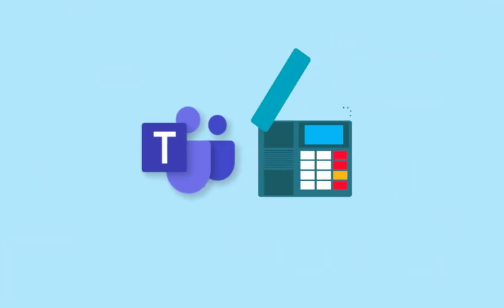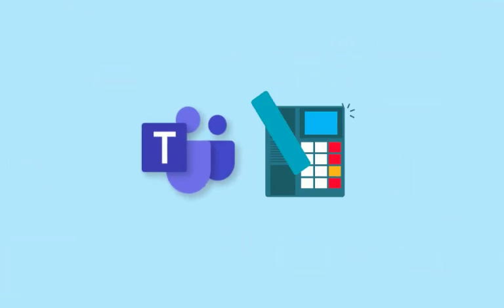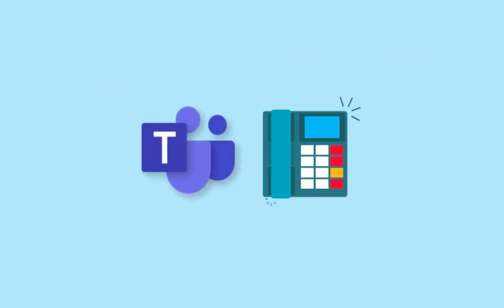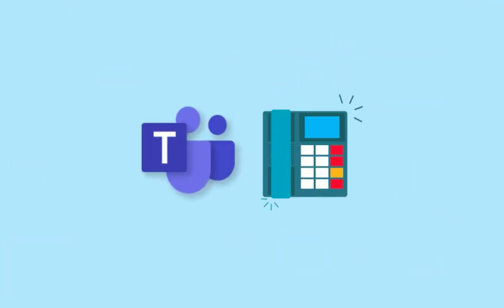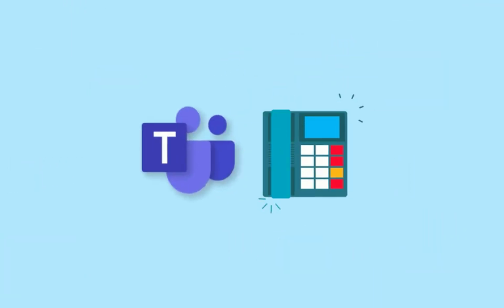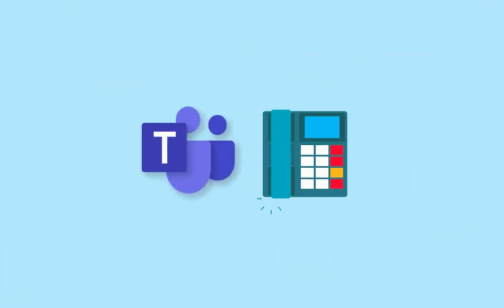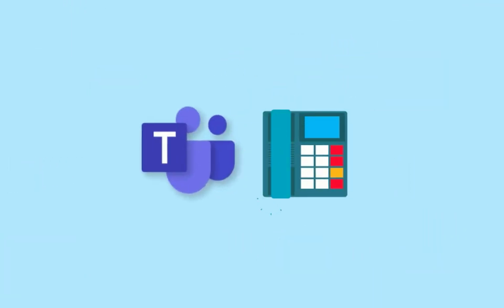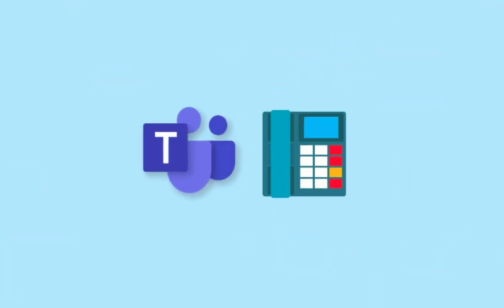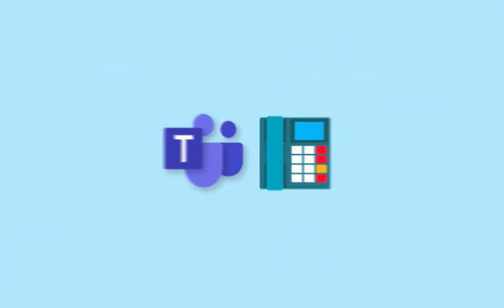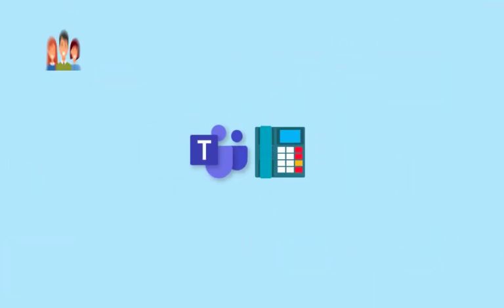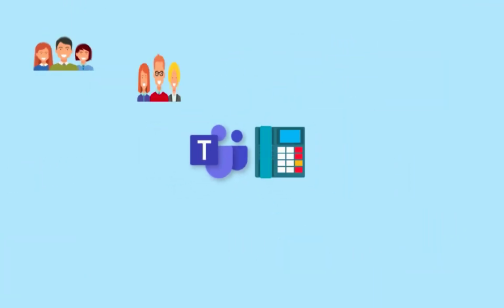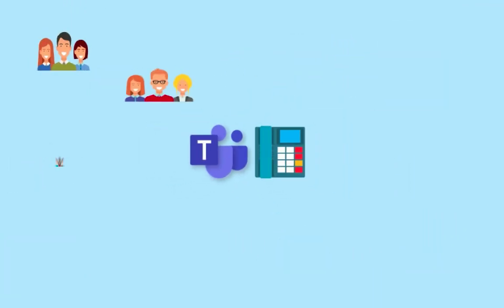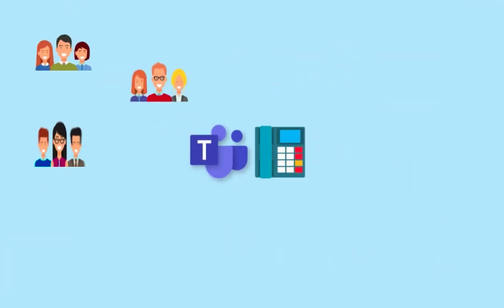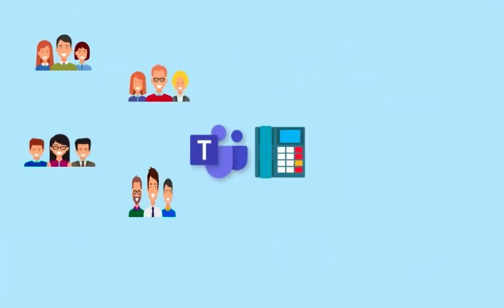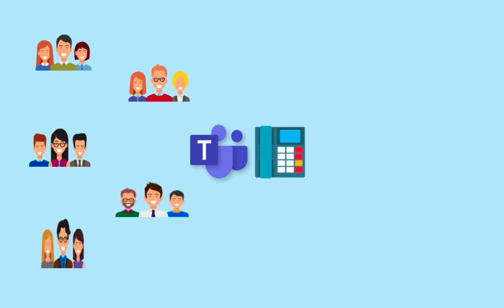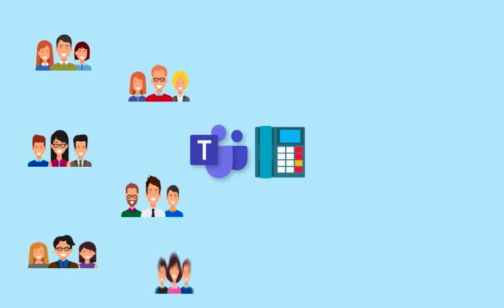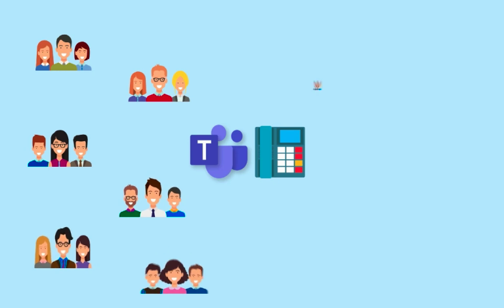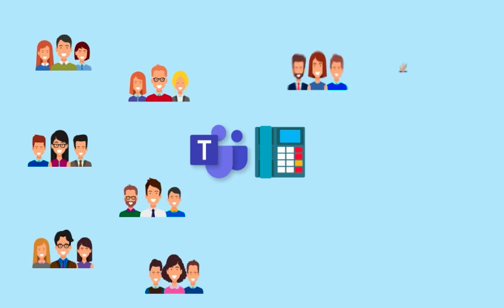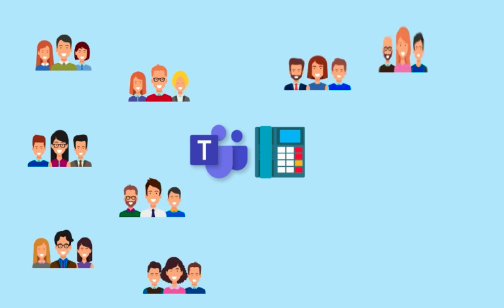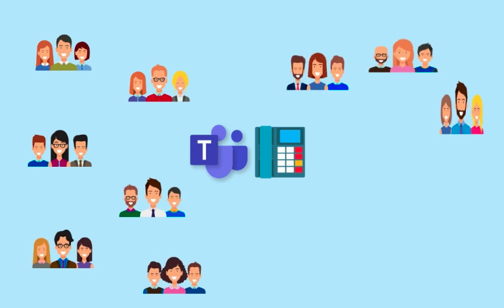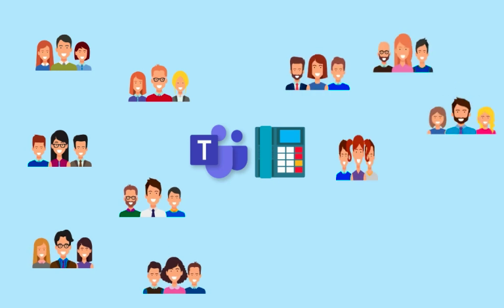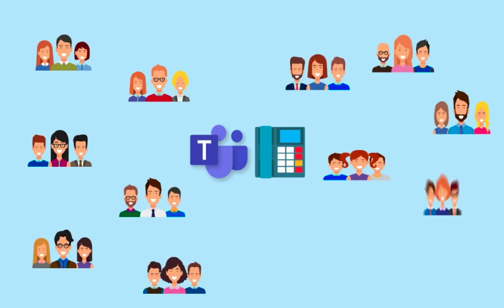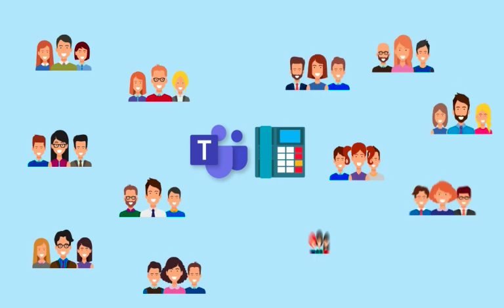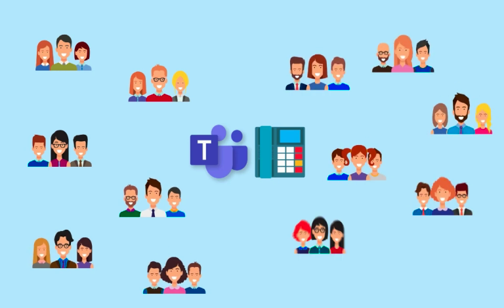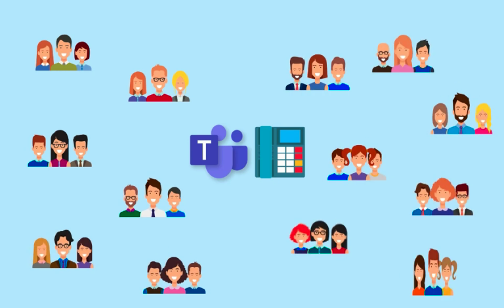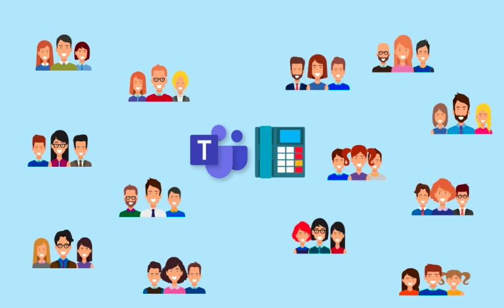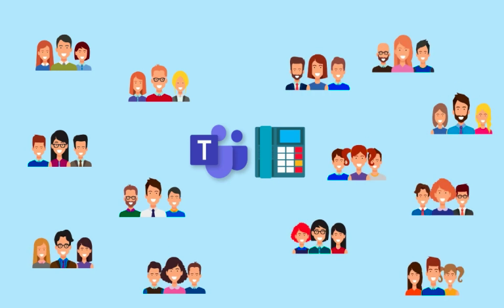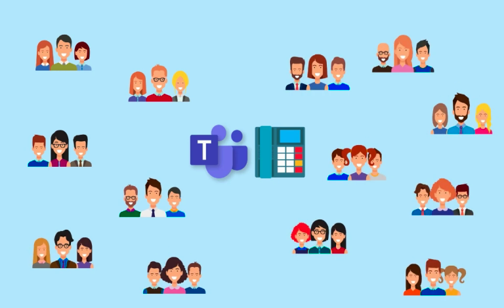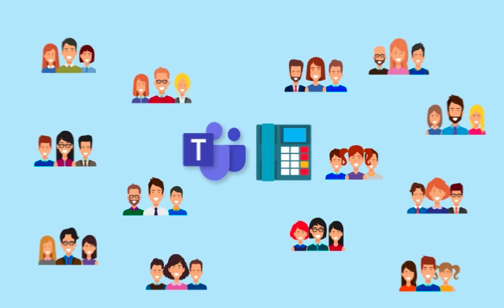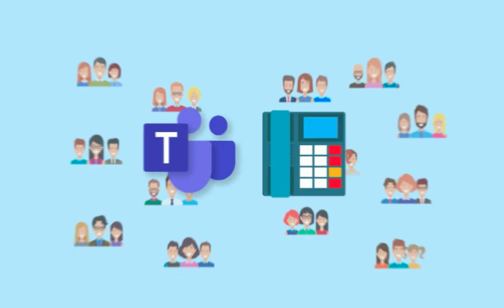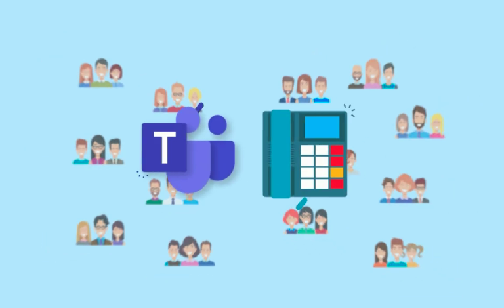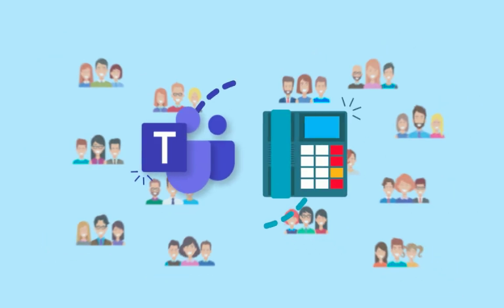Wouldn't it make your life easier if you could also integrate your business phone system with Teams? Now you can.